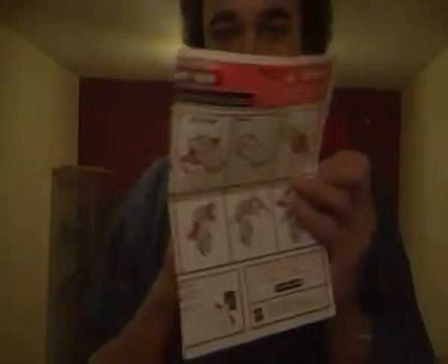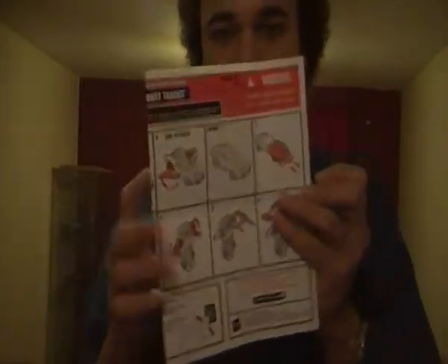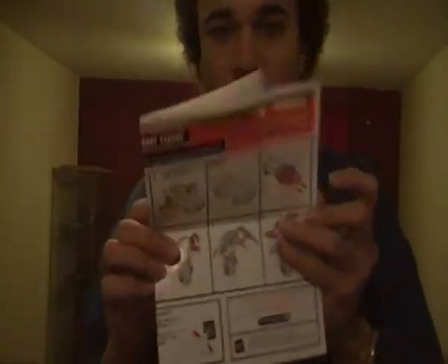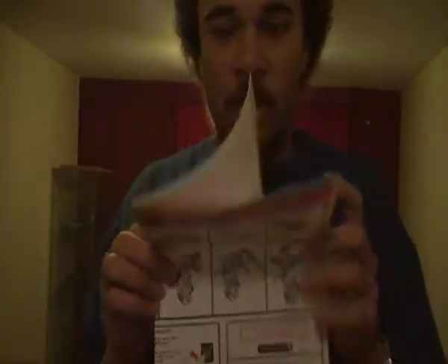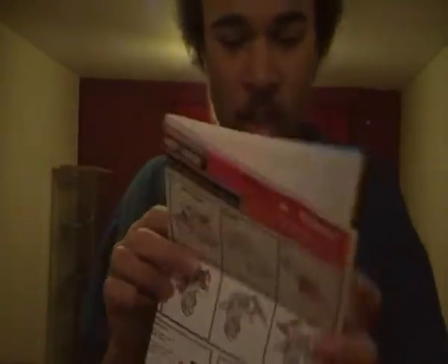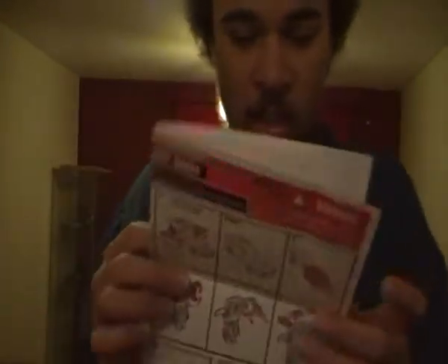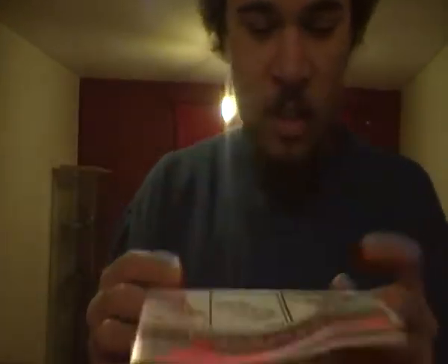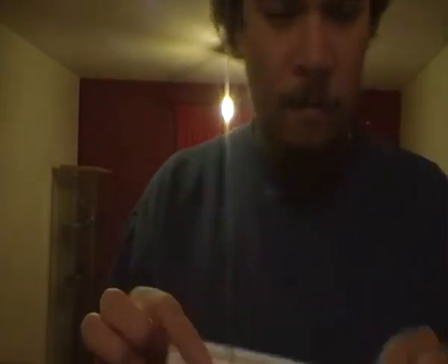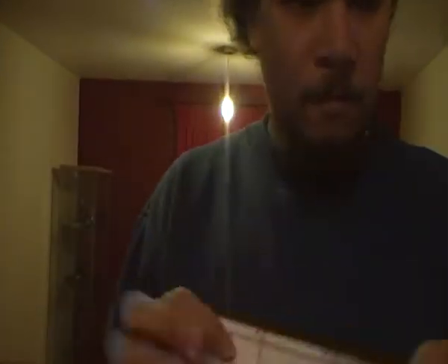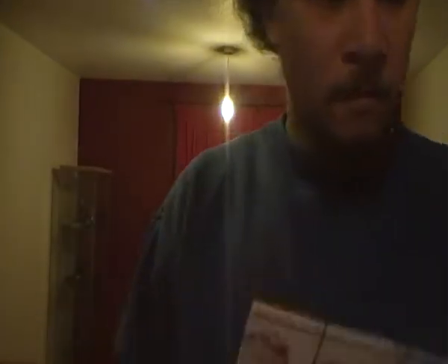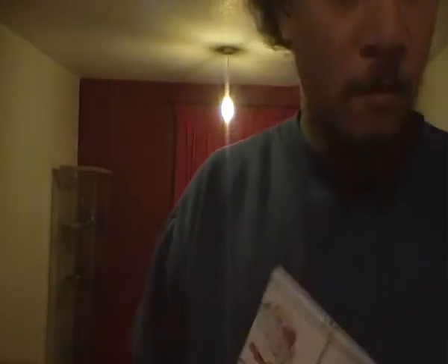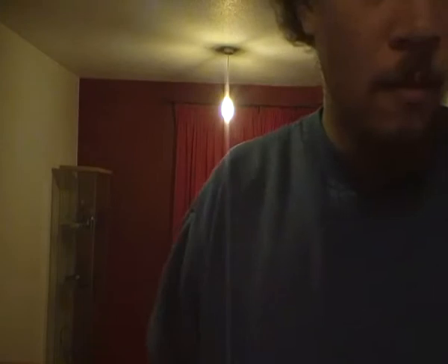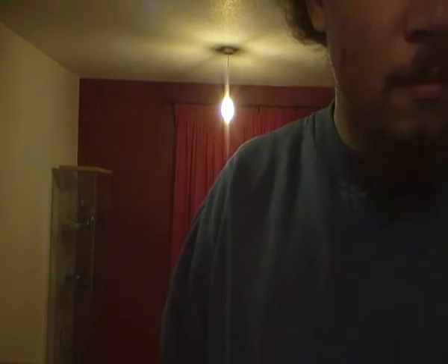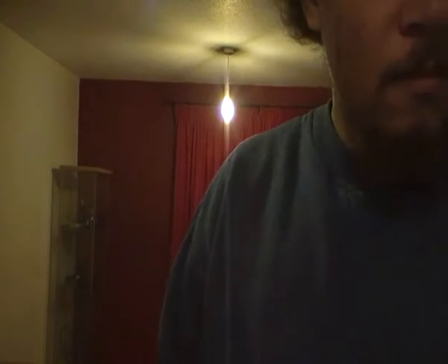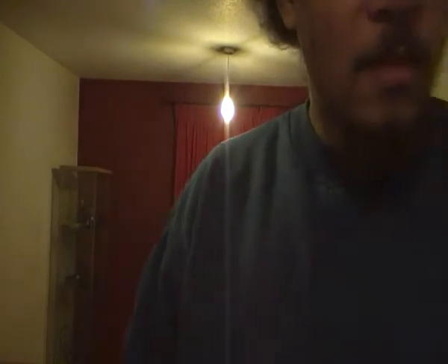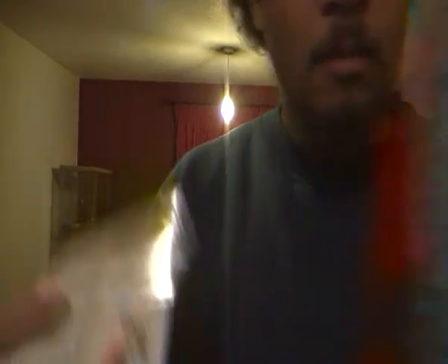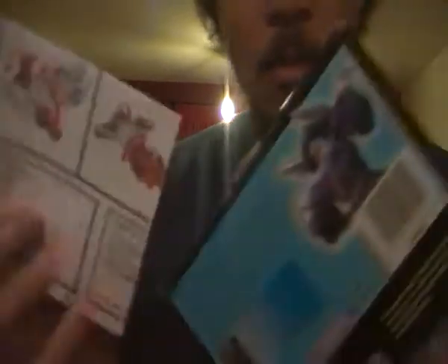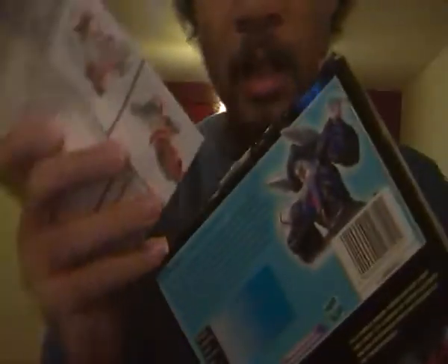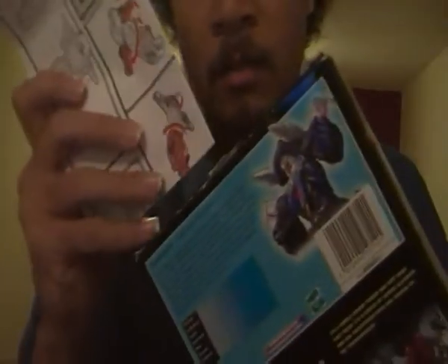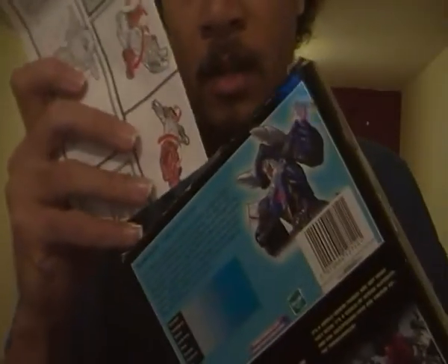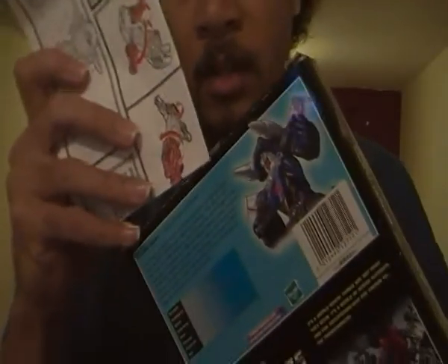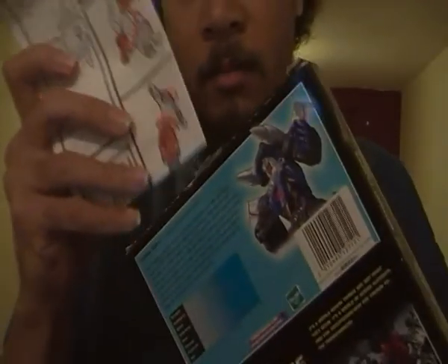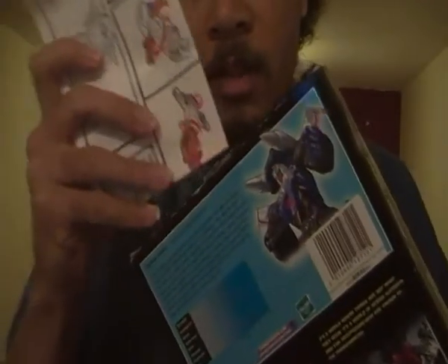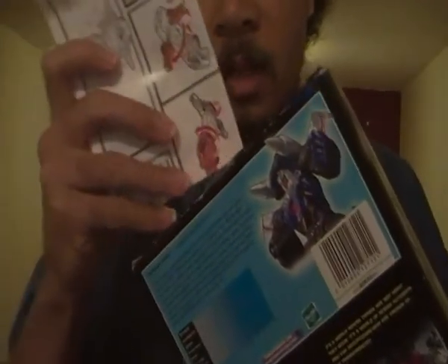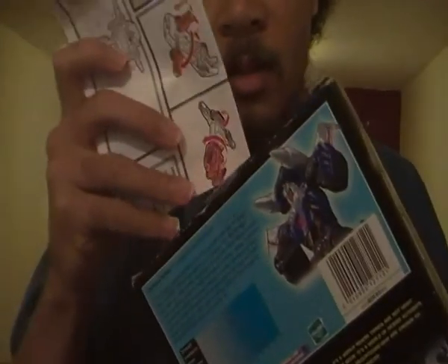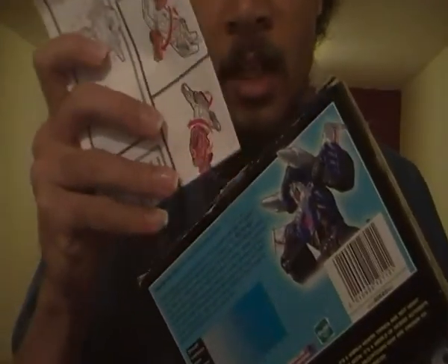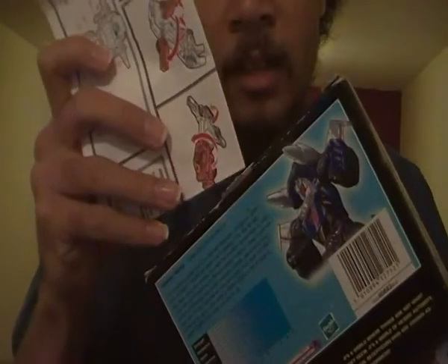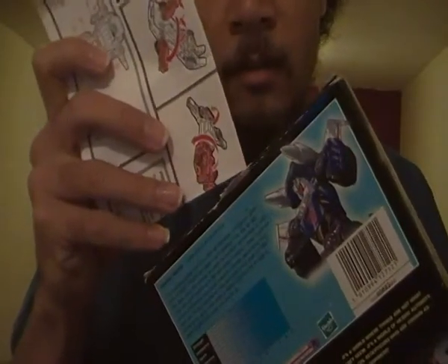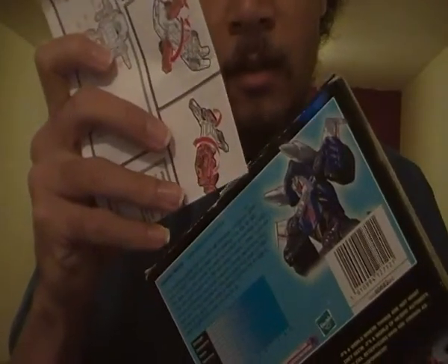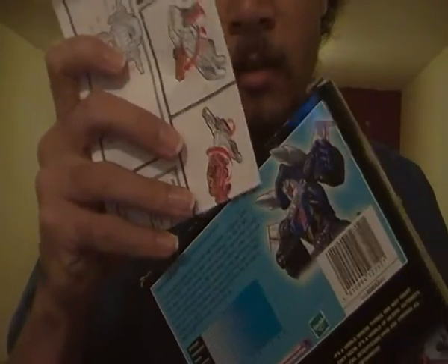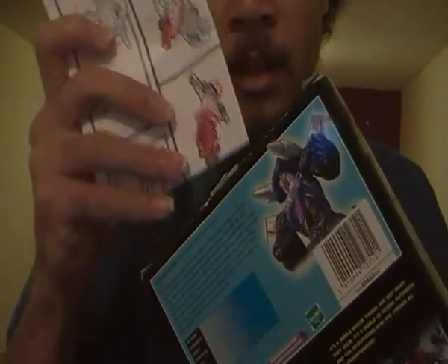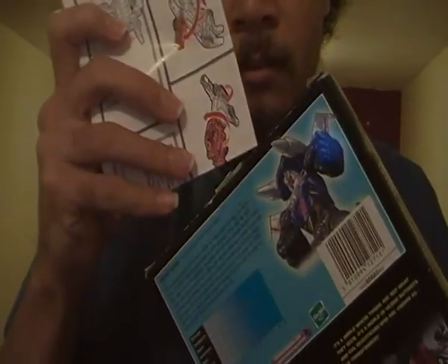So I've got the instructions. I'm putting them back in the box and setting them aside for now.